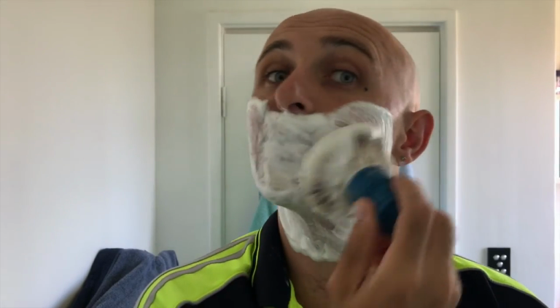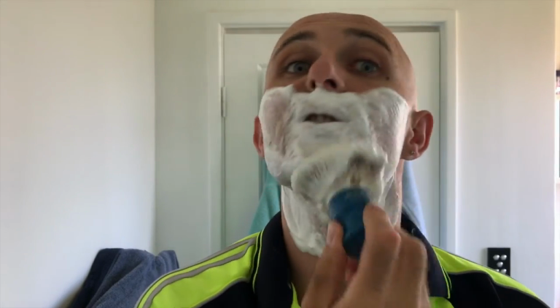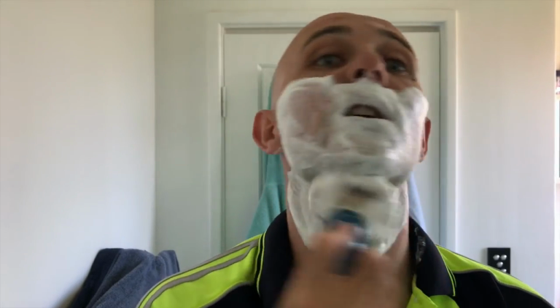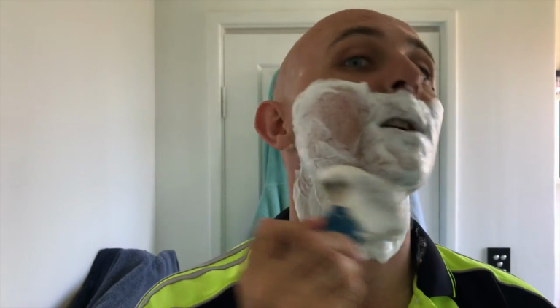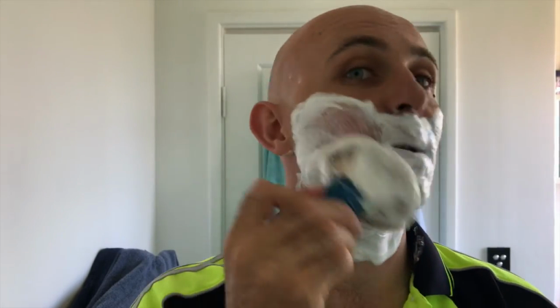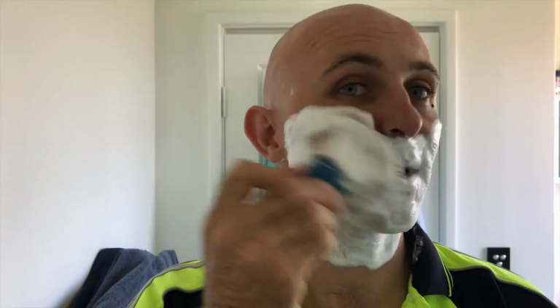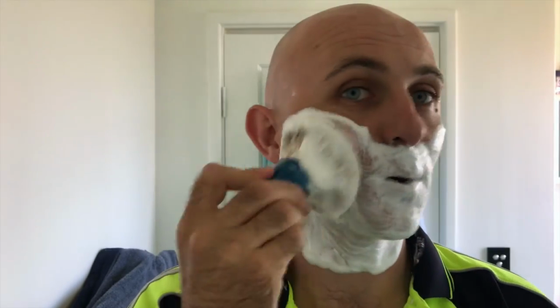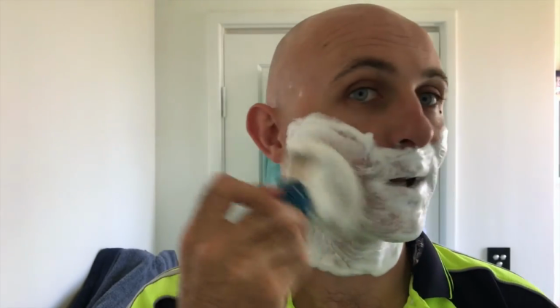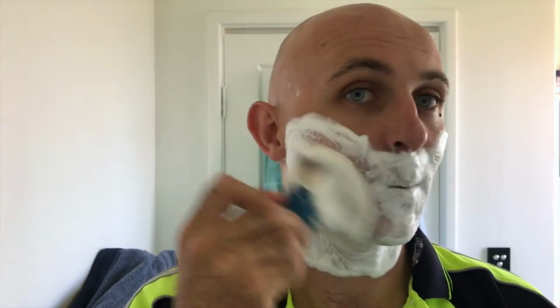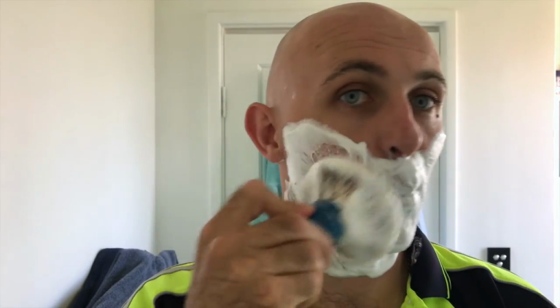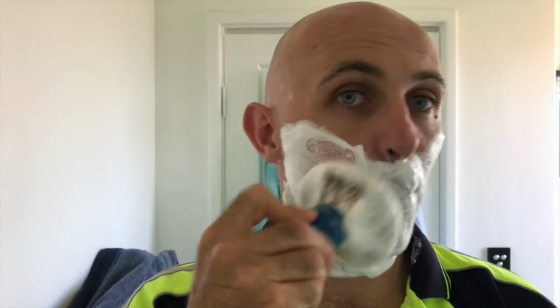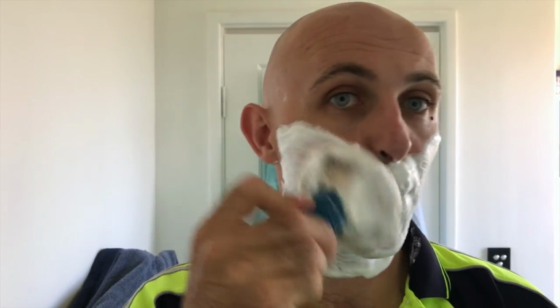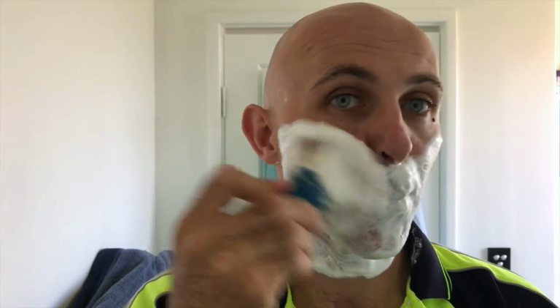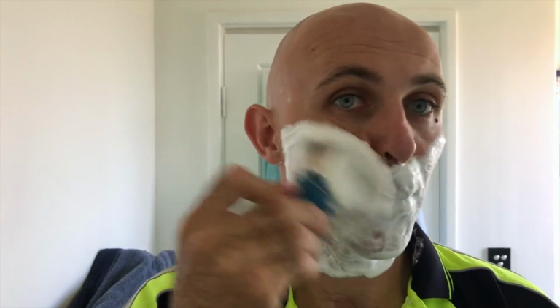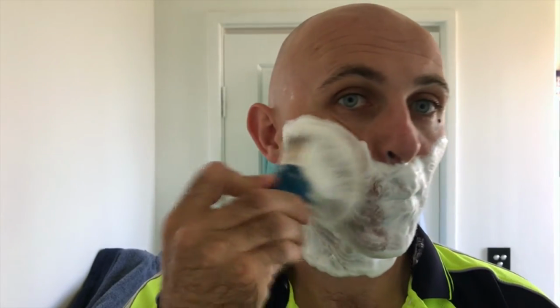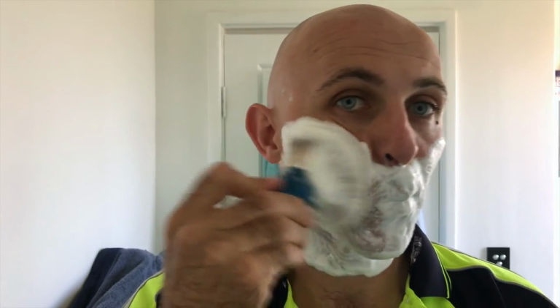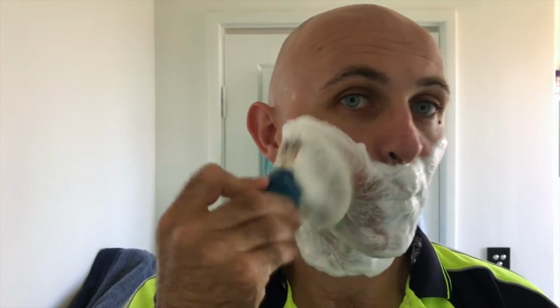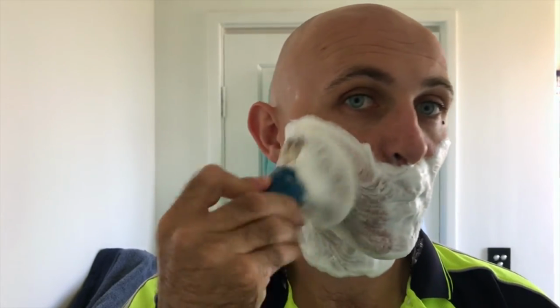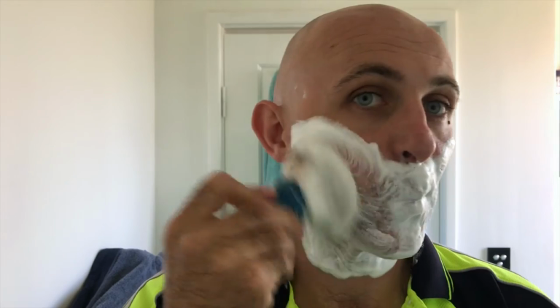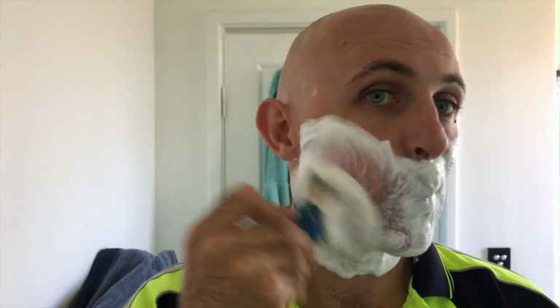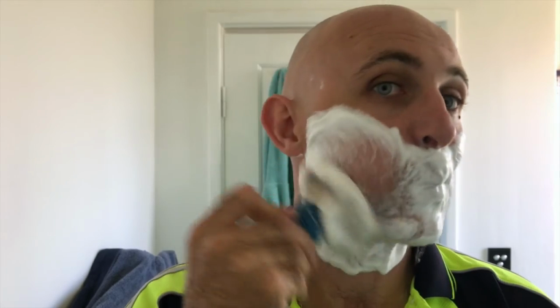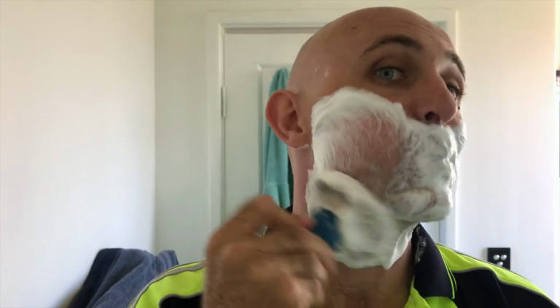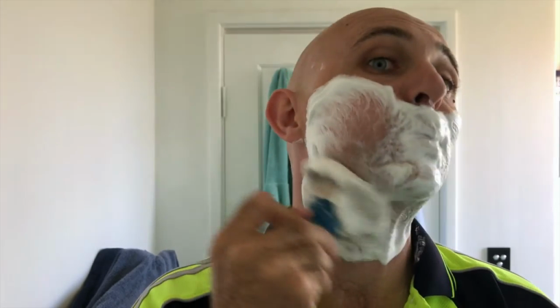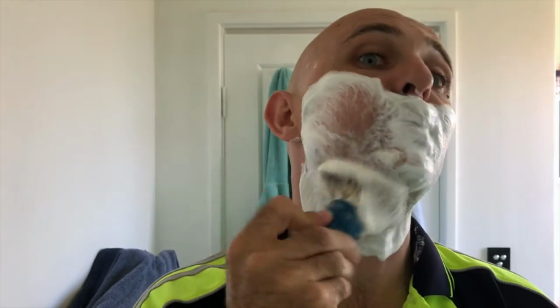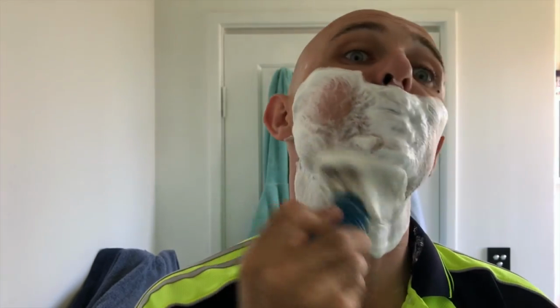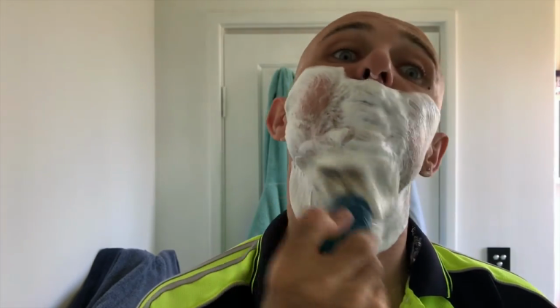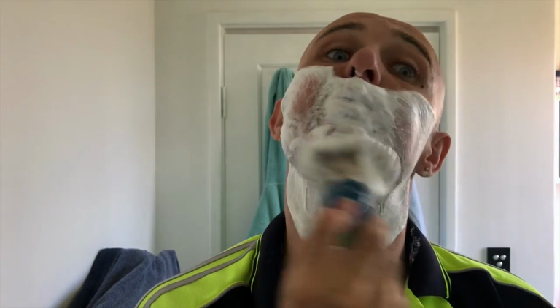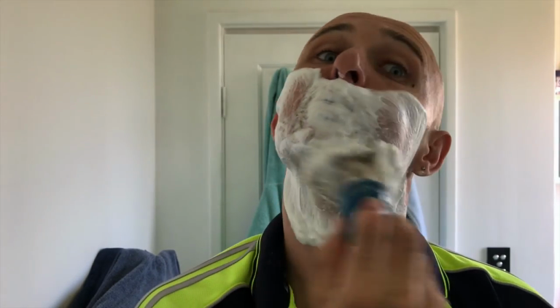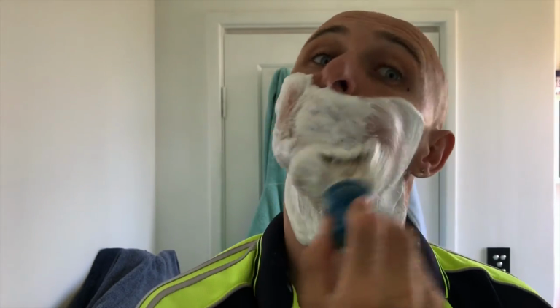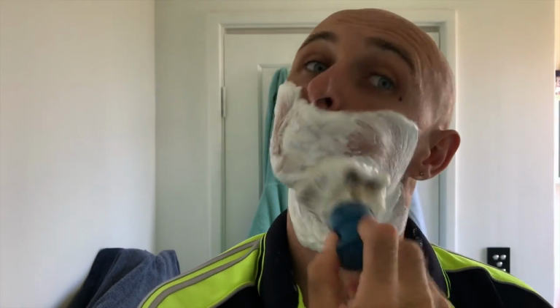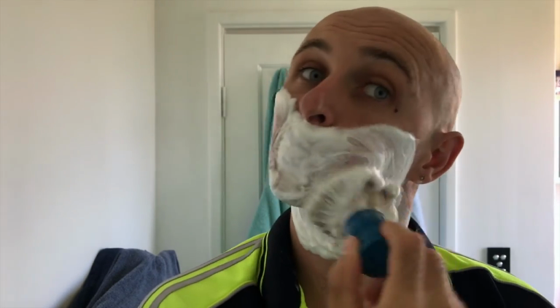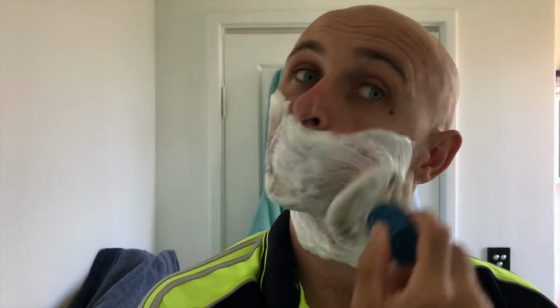Just dipping the tips a little bit there to keep the lather going.